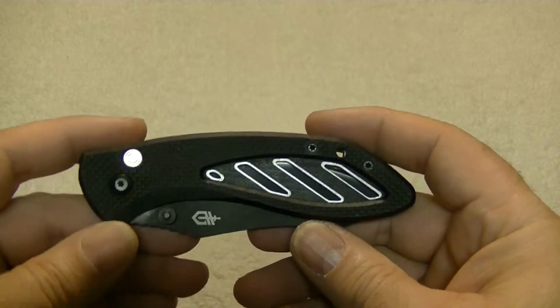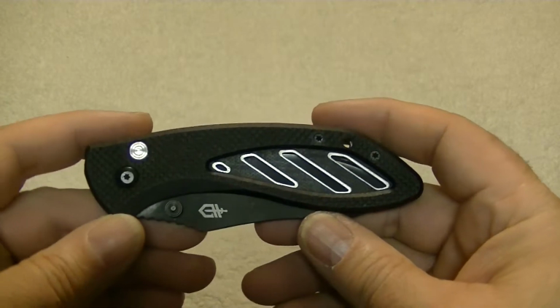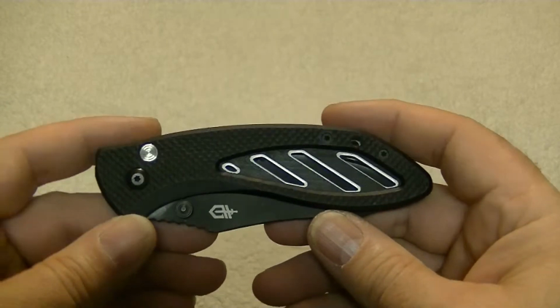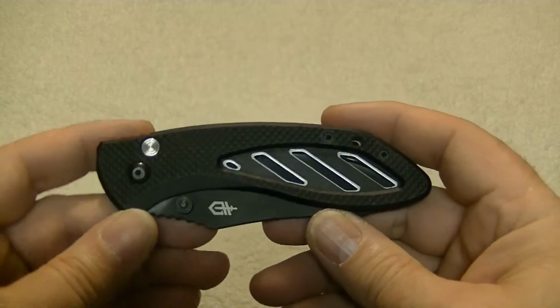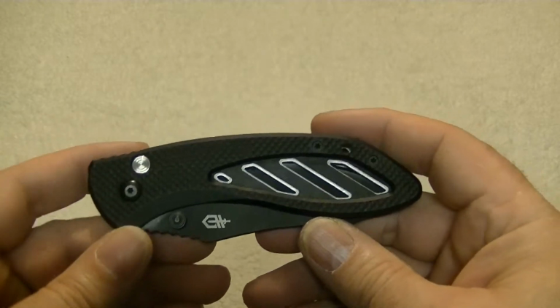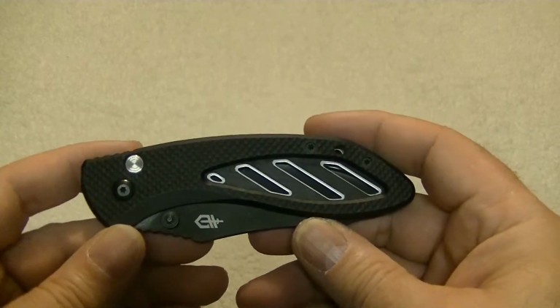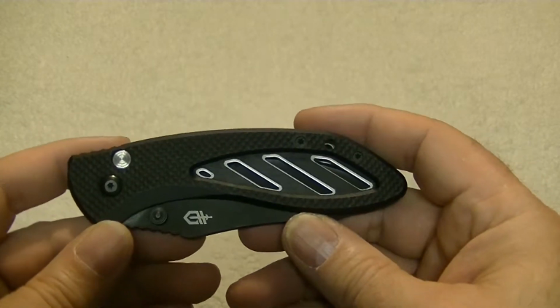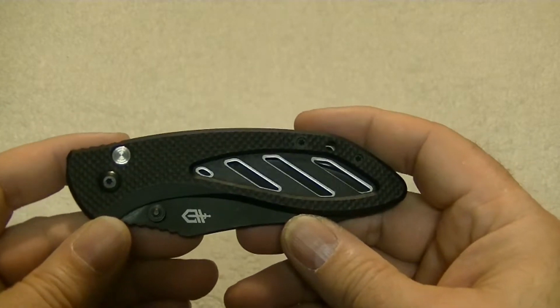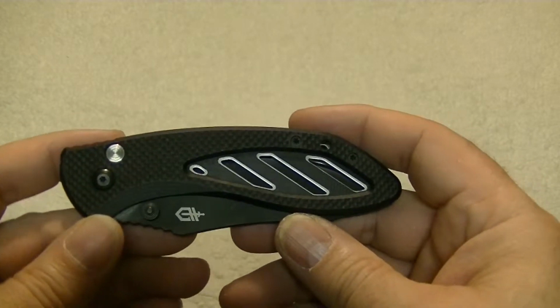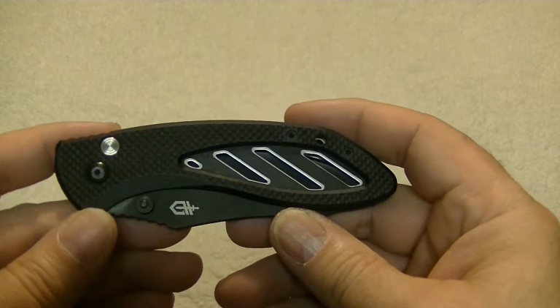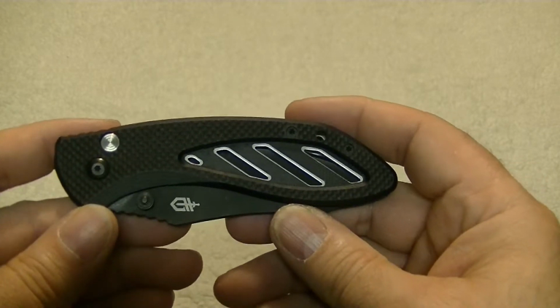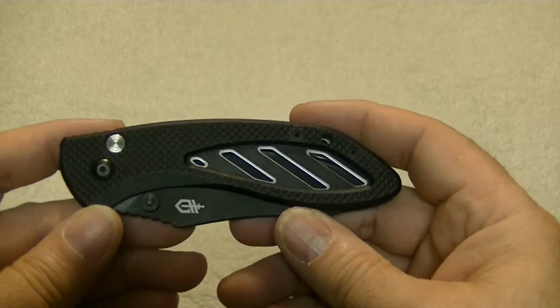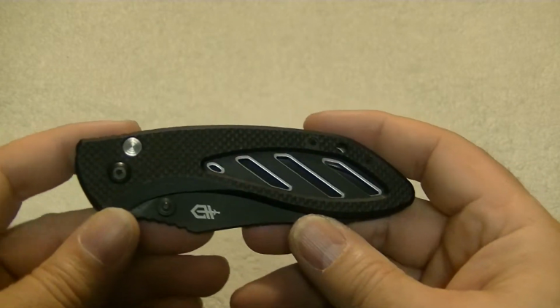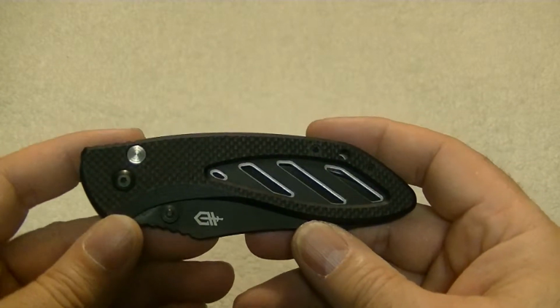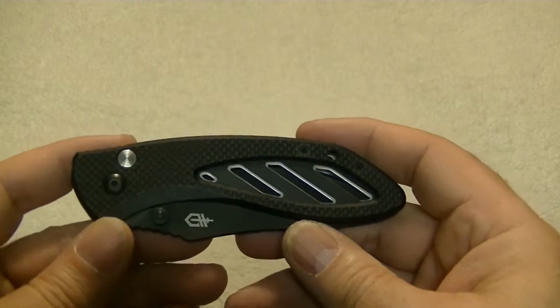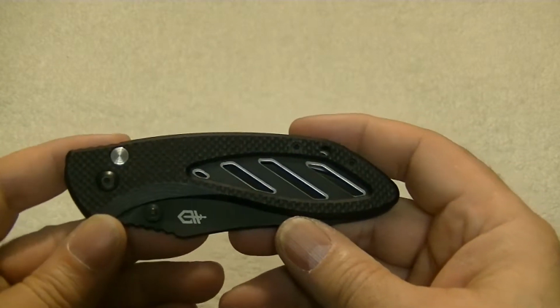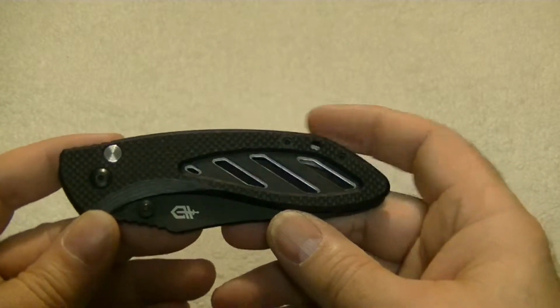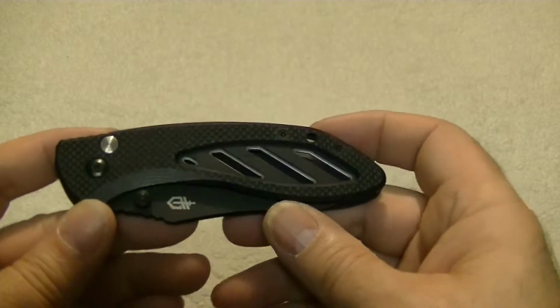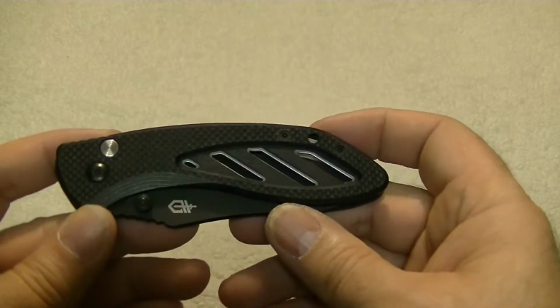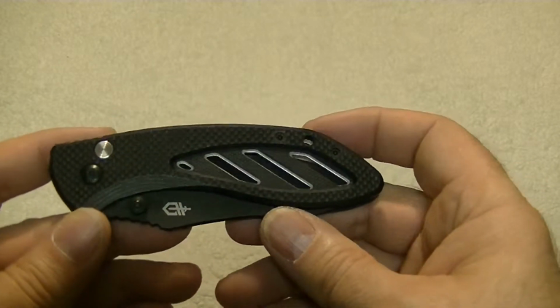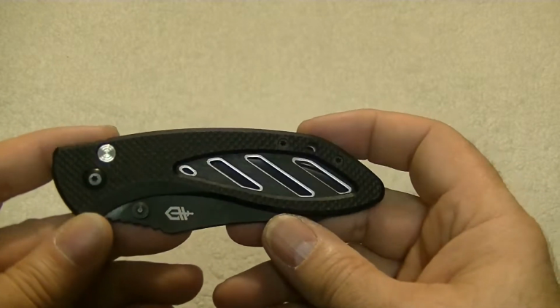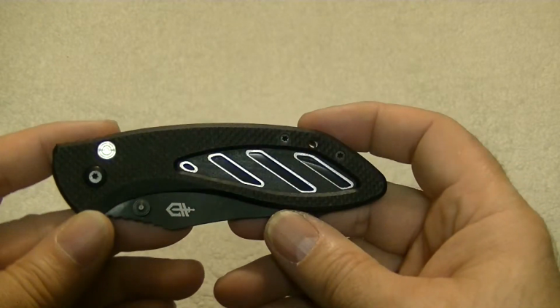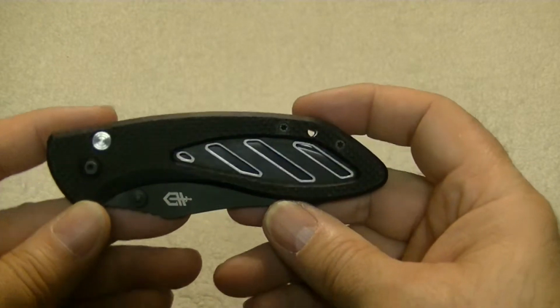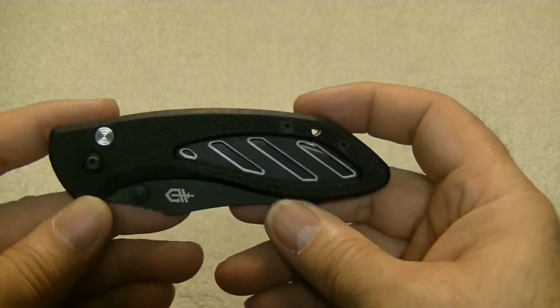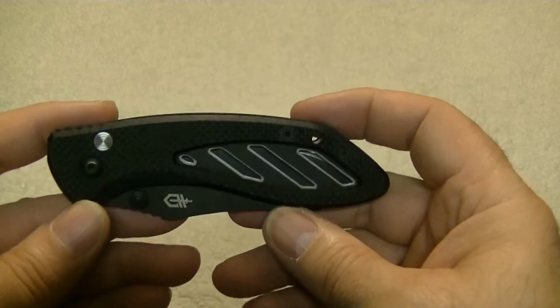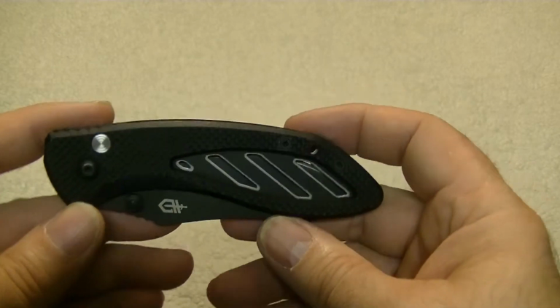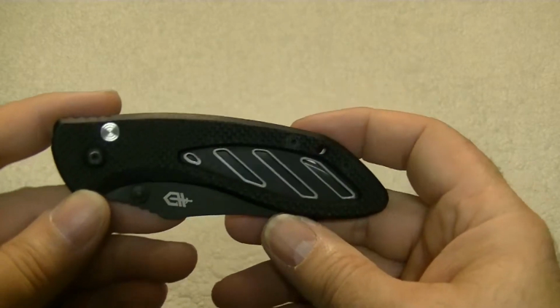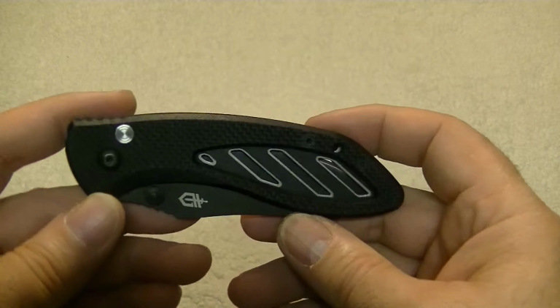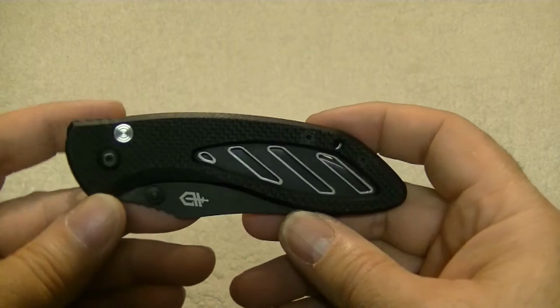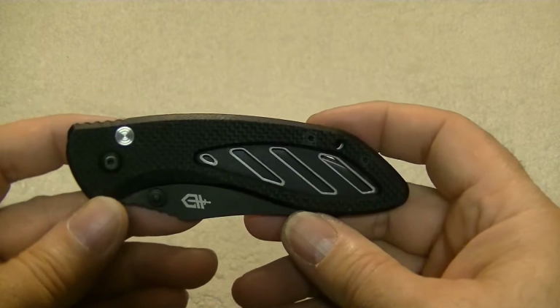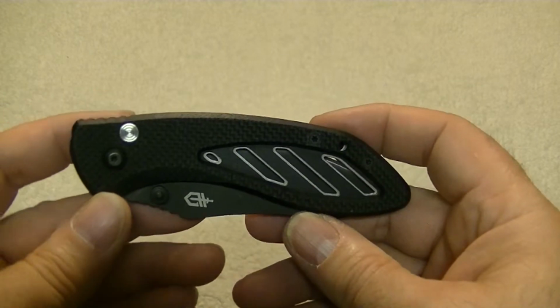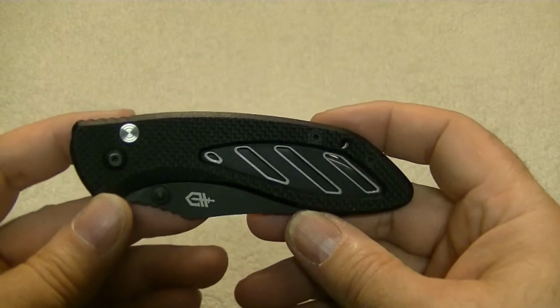Massachusetts Prepper back at you today. Today we're going to do another little knife review.